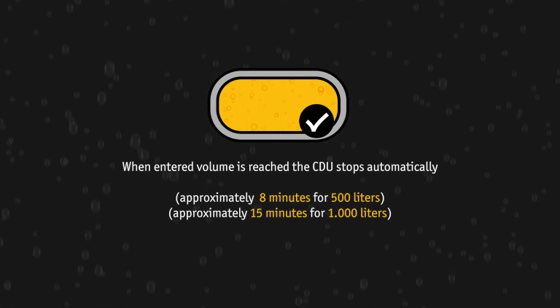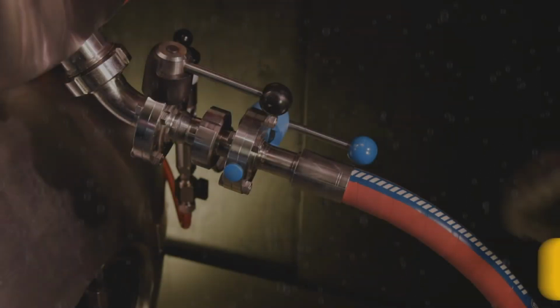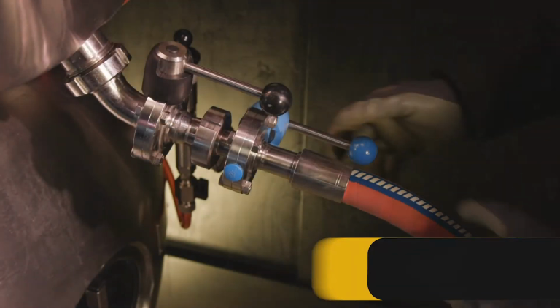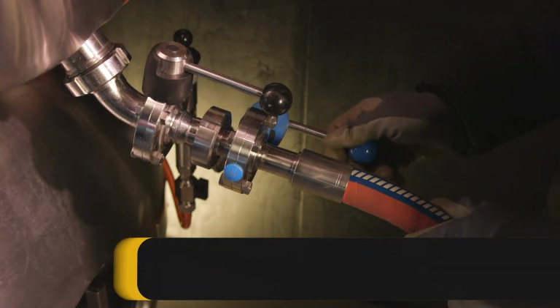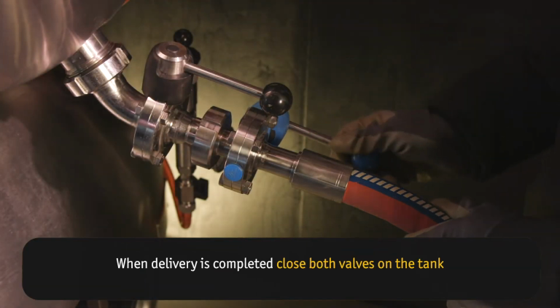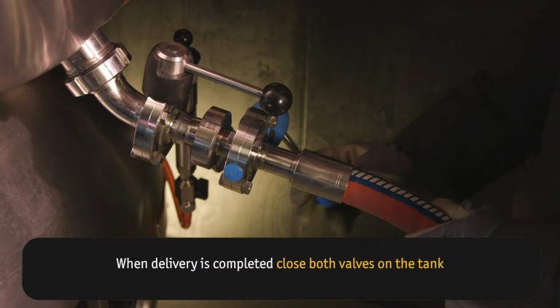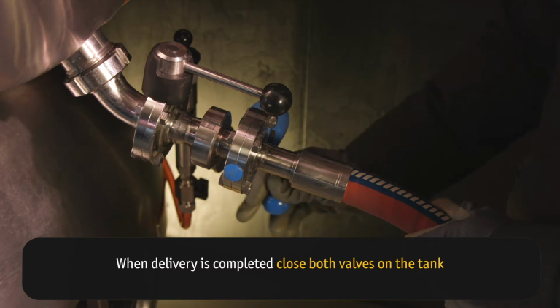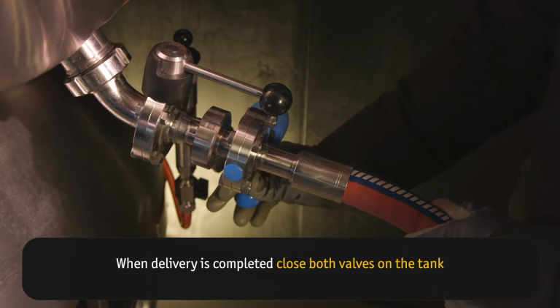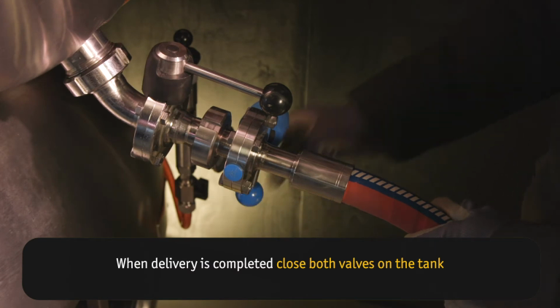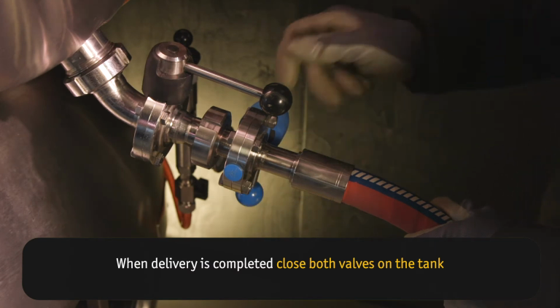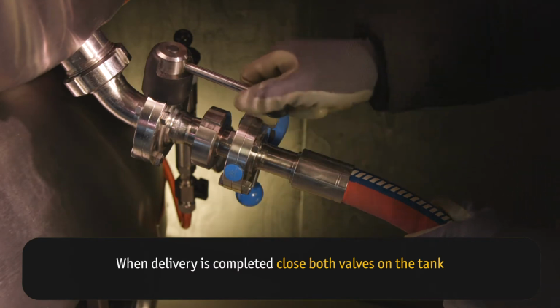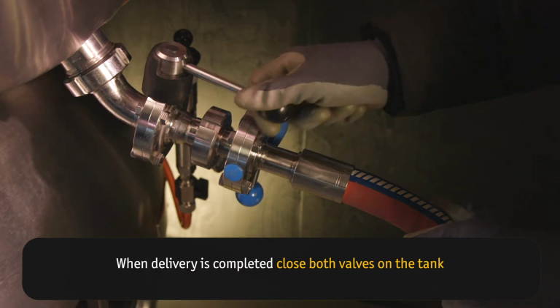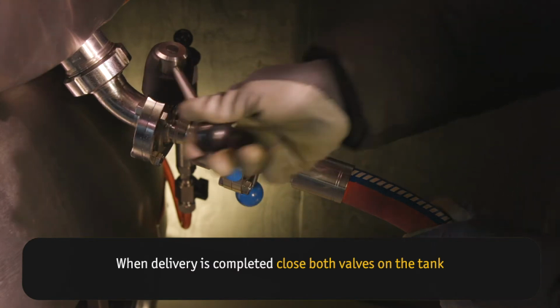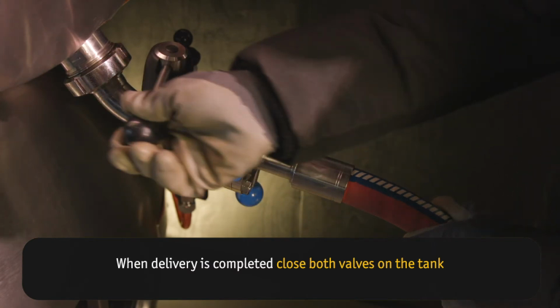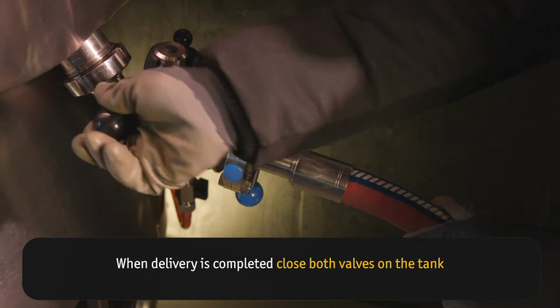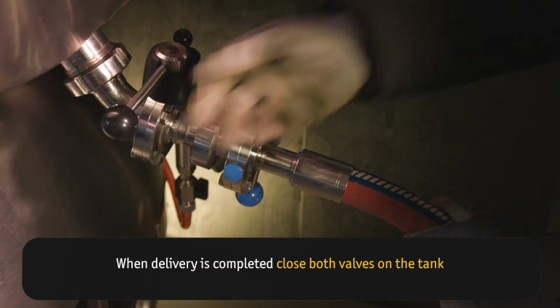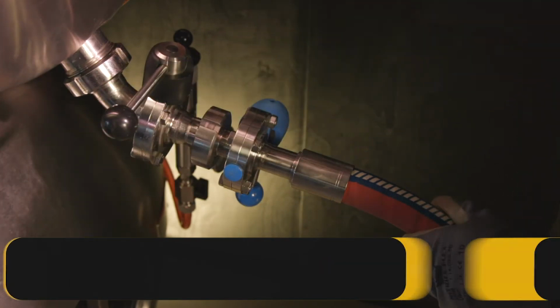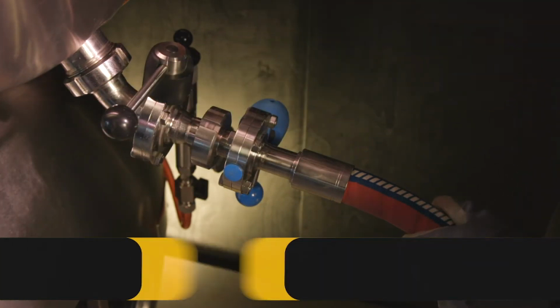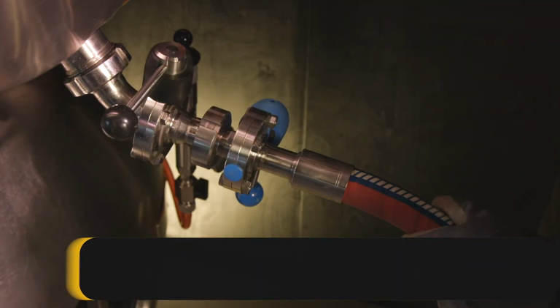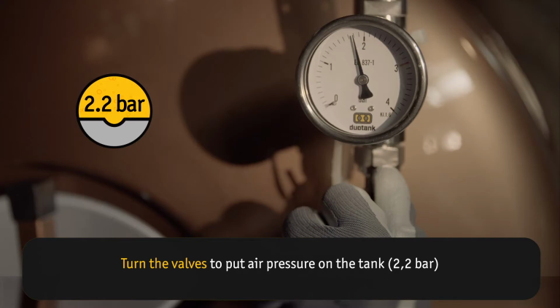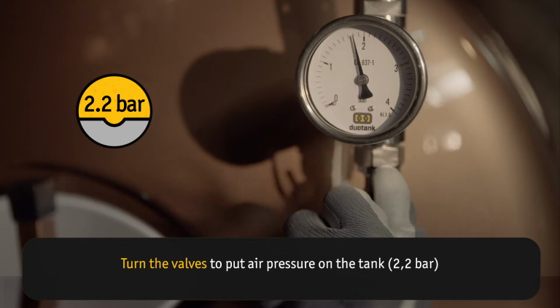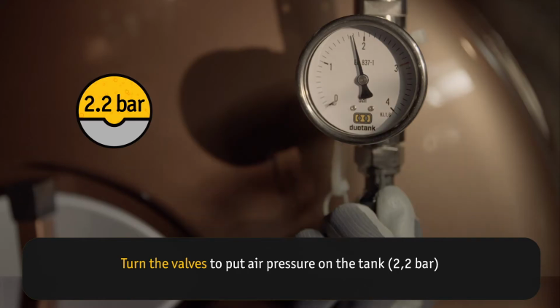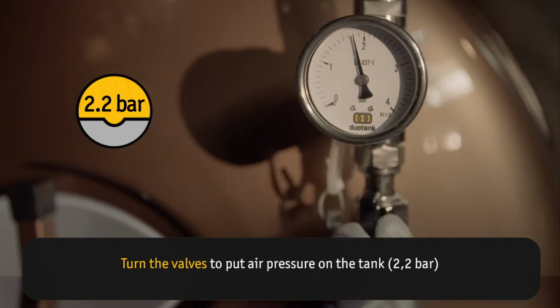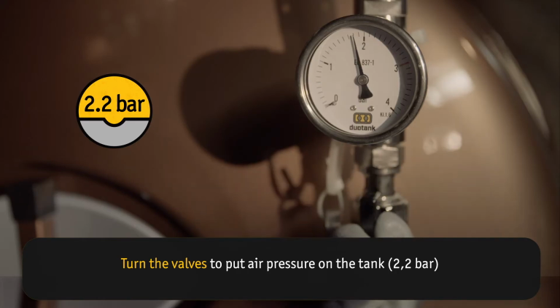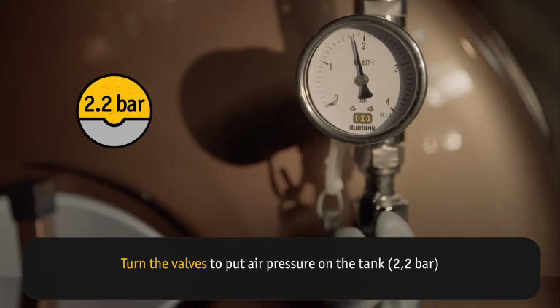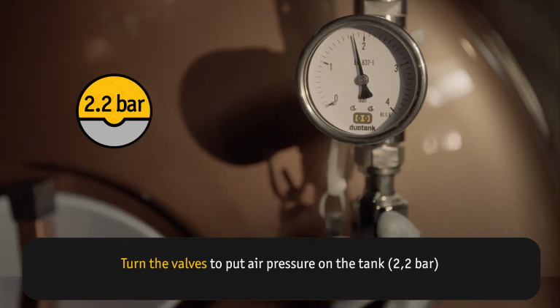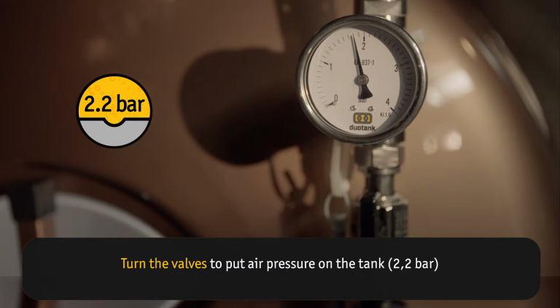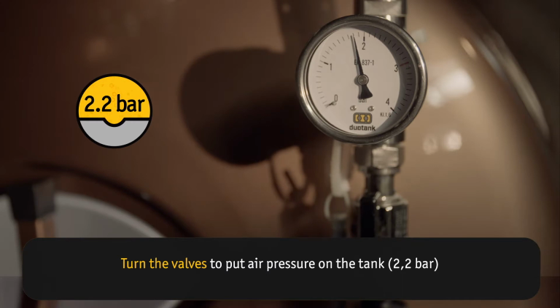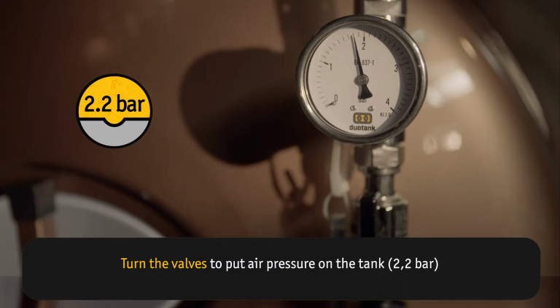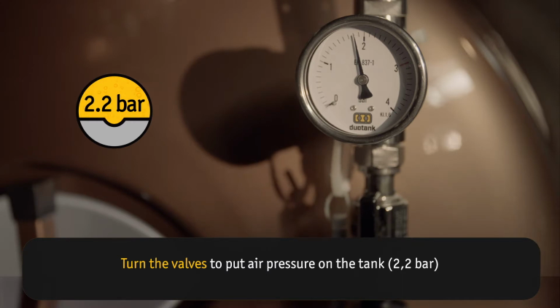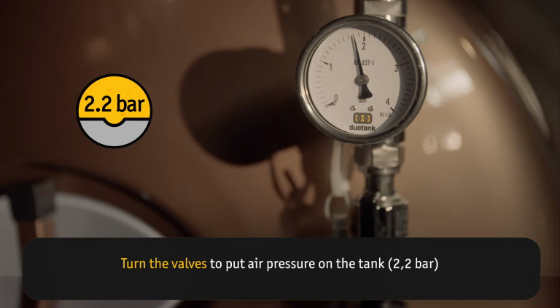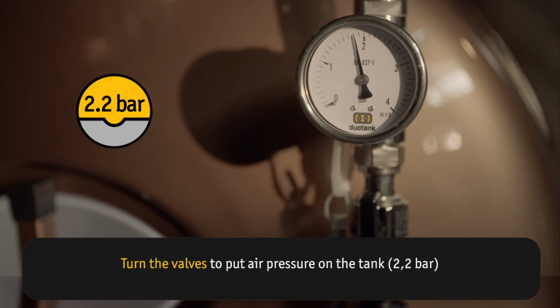When delivery is completed, close both valves on the tank. Turn the valves to put air pressure on the tank — 2.2 bar.